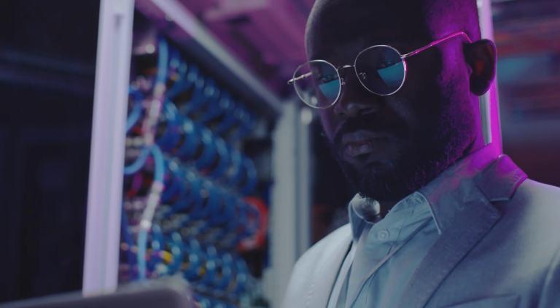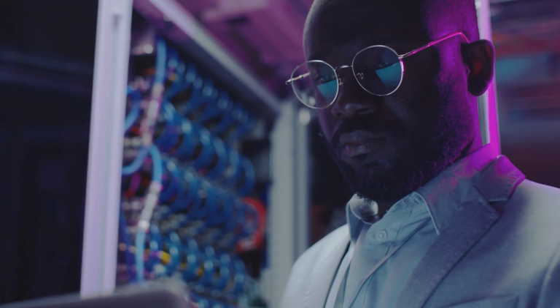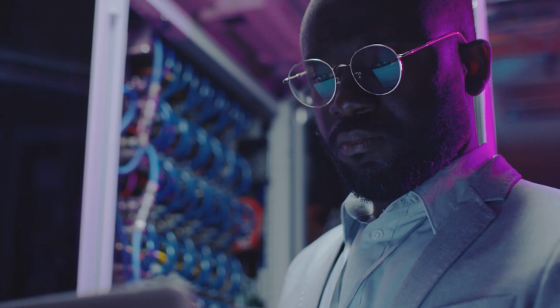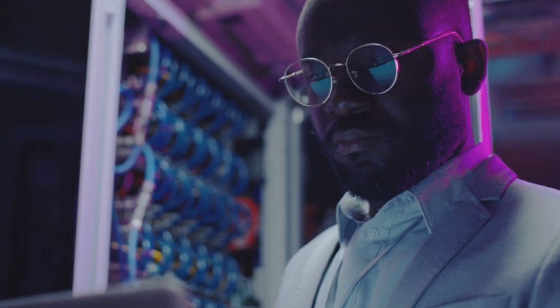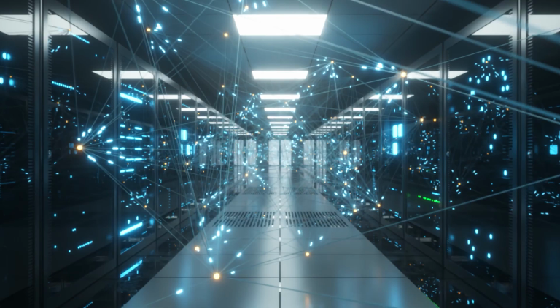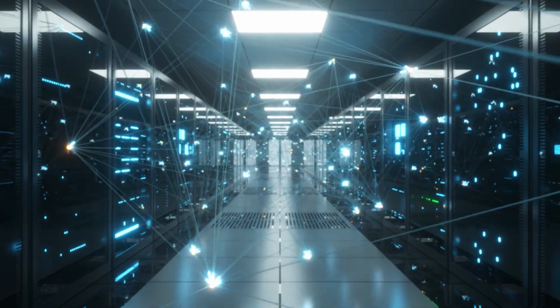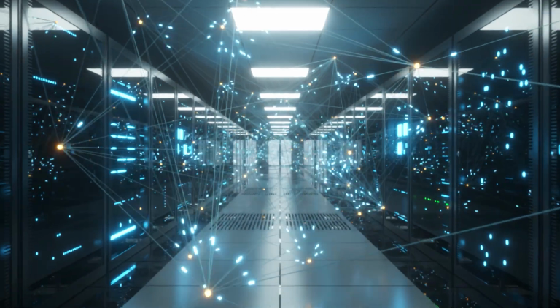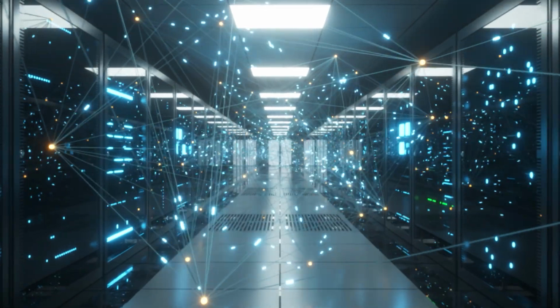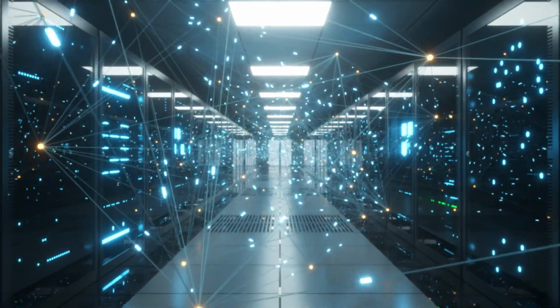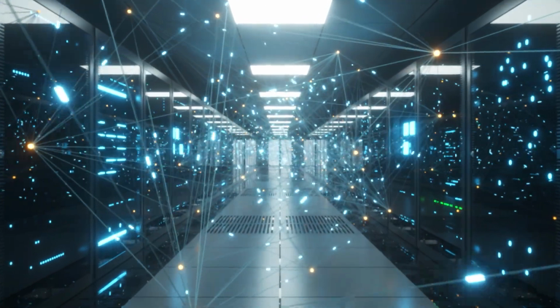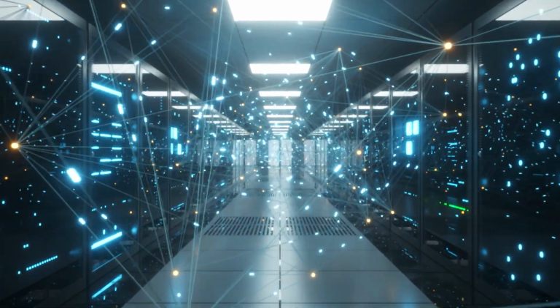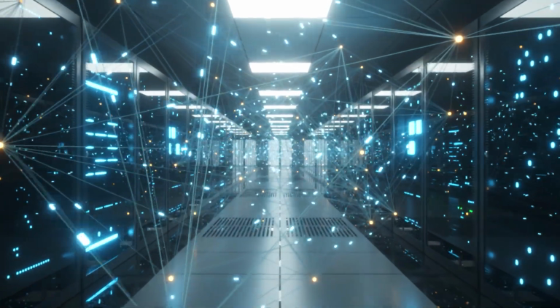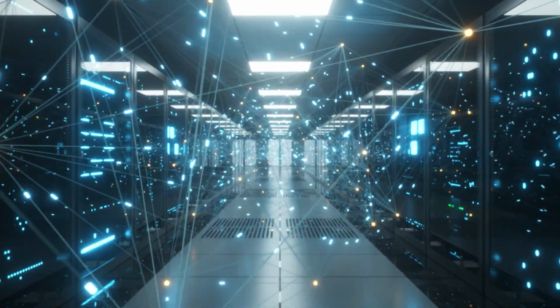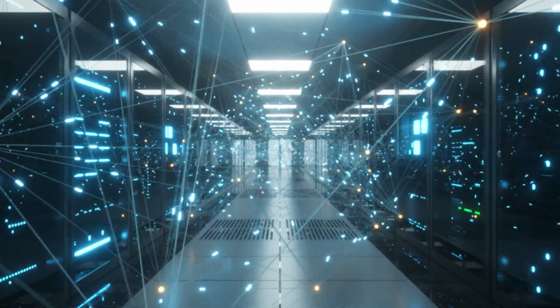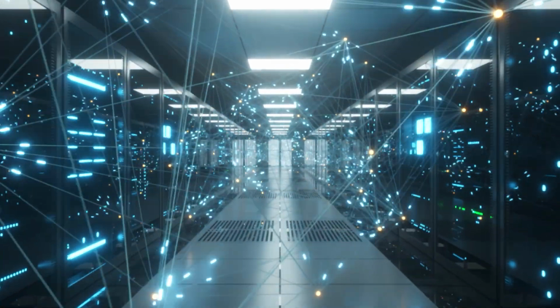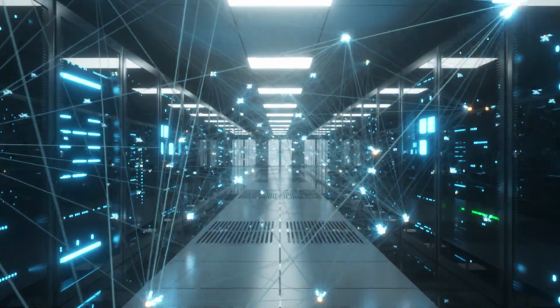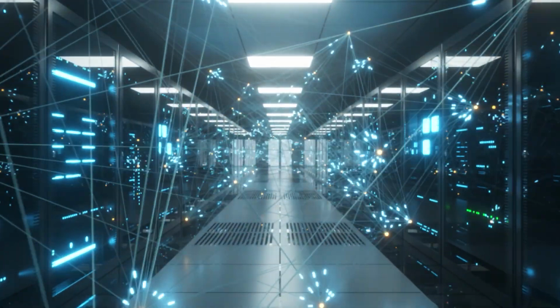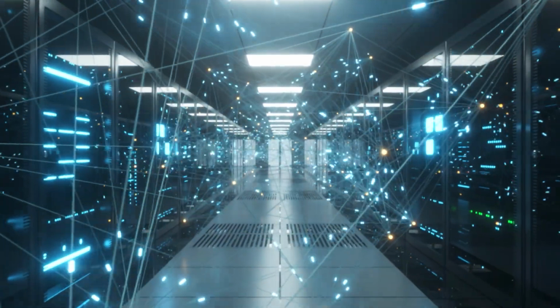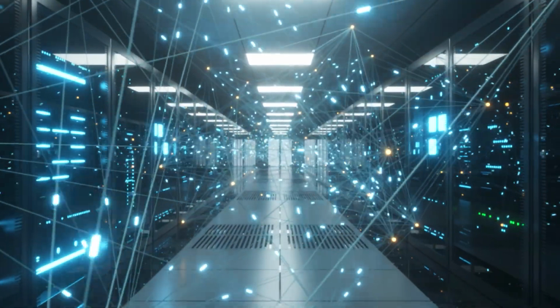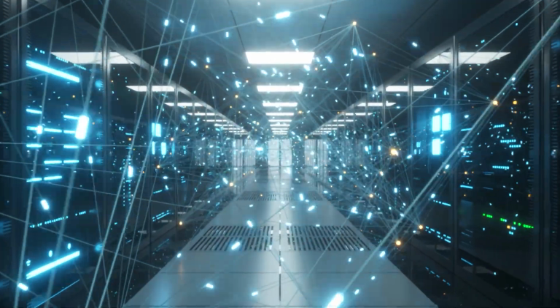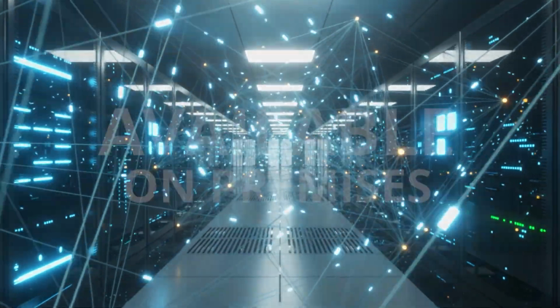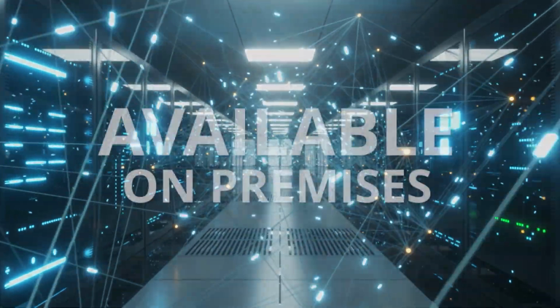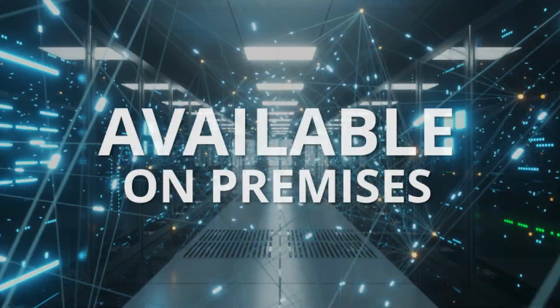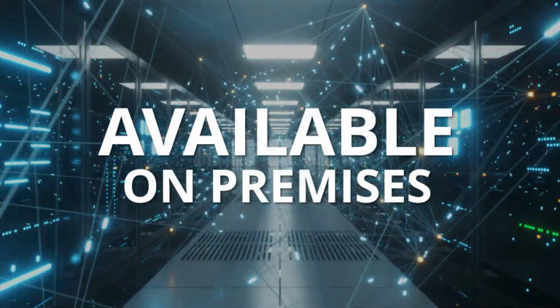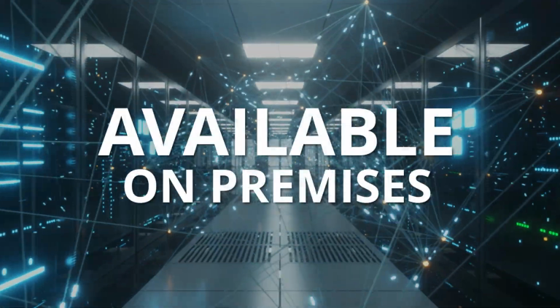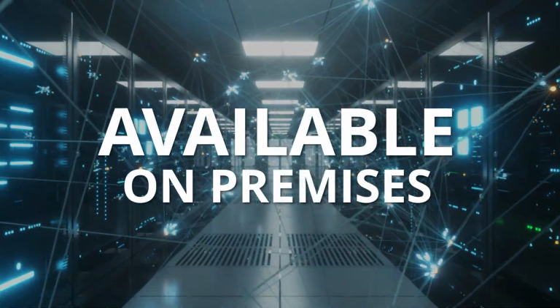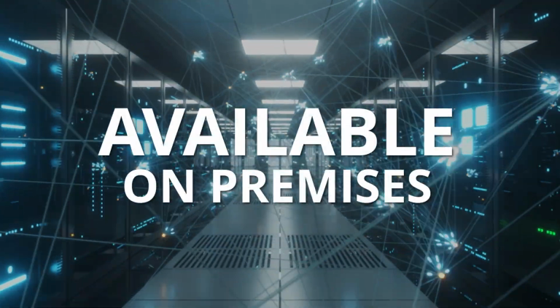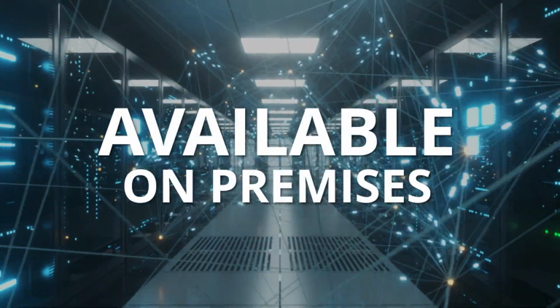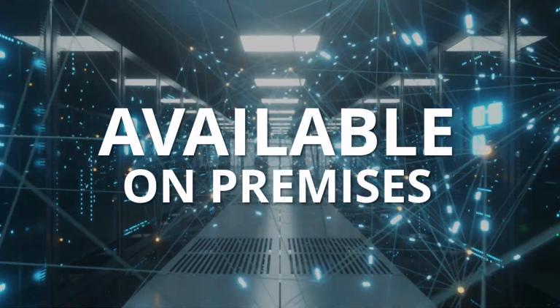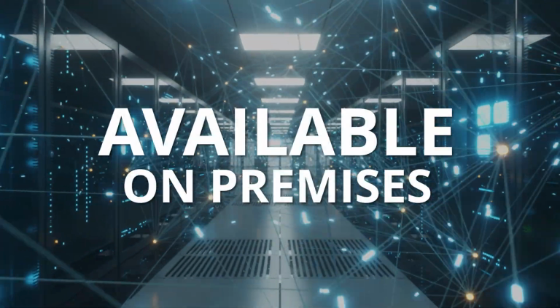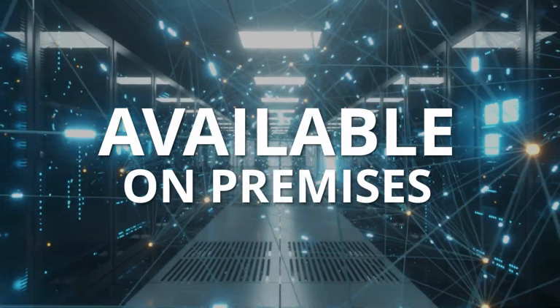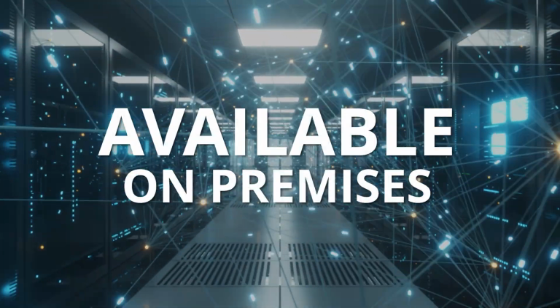For hyperscalers and supercomputing centers that want to integrate quantum computing into their infrastructure, the Advantage 2 system is also available to purchase for on-premises ownership.